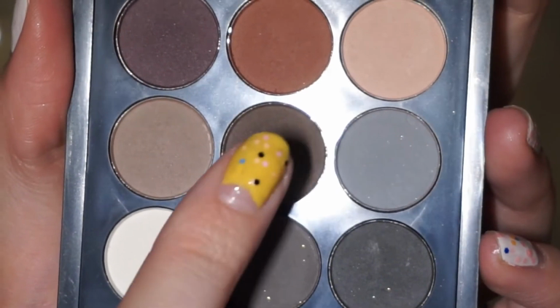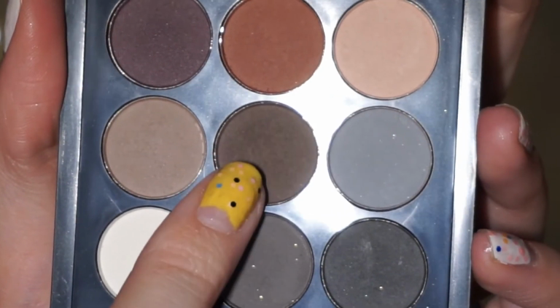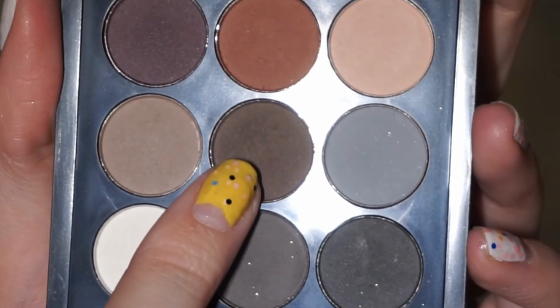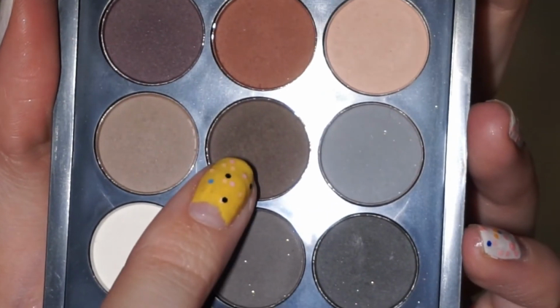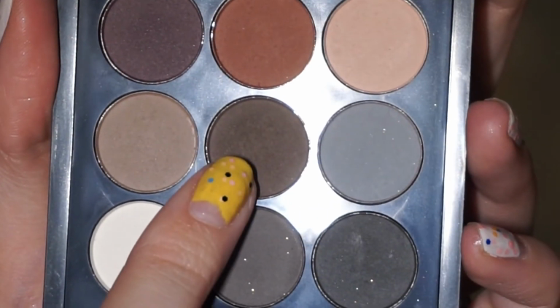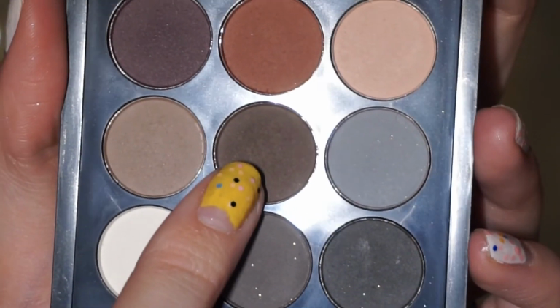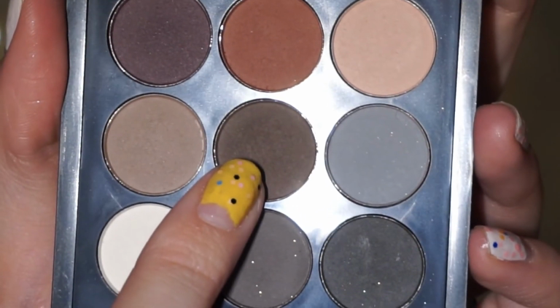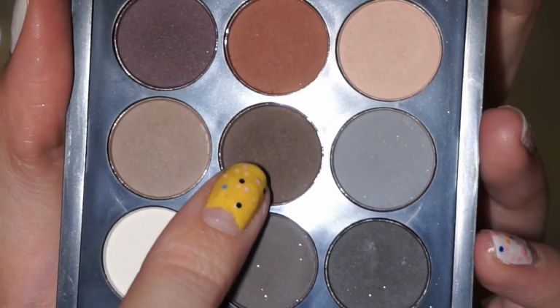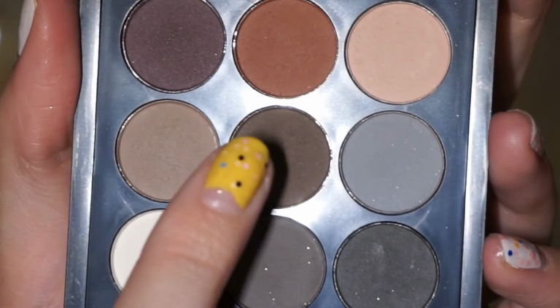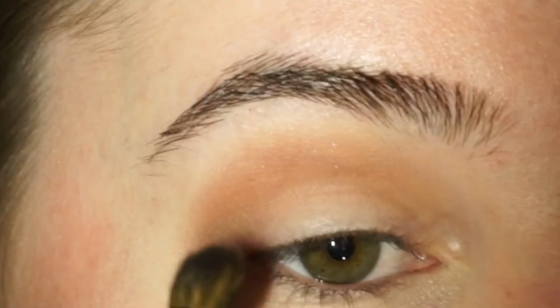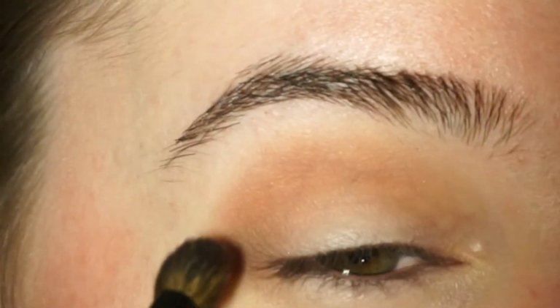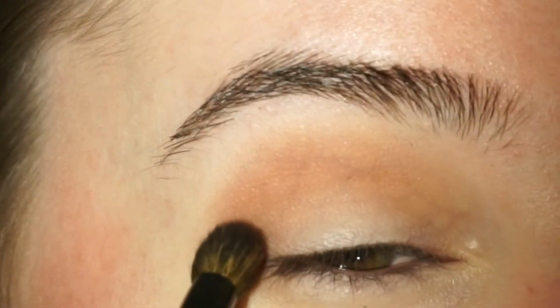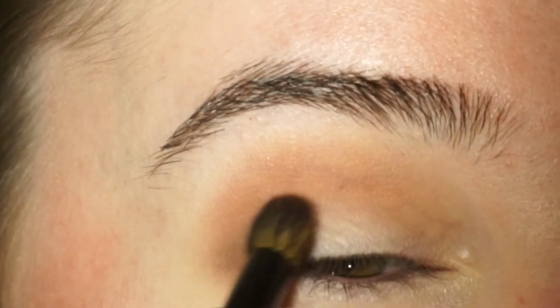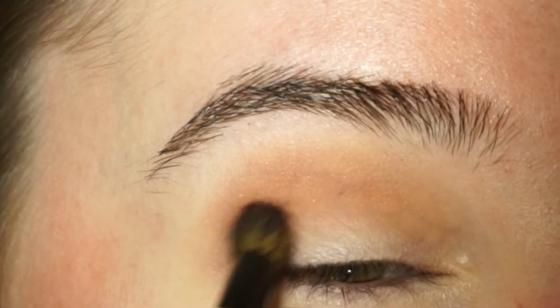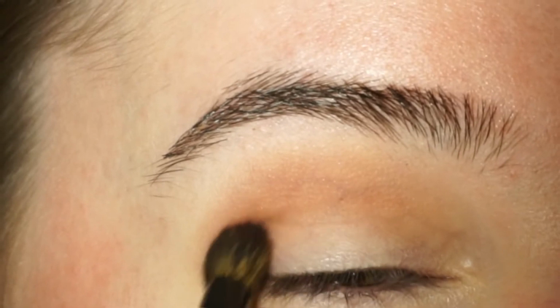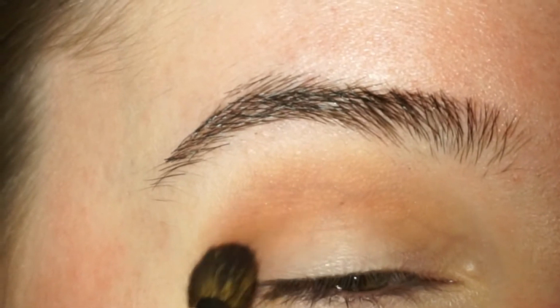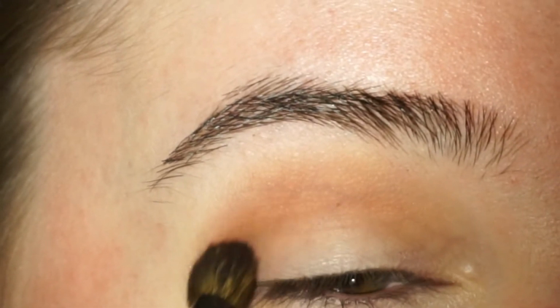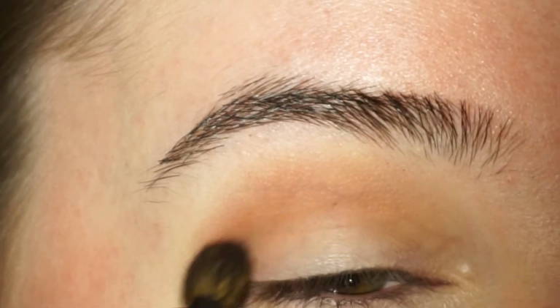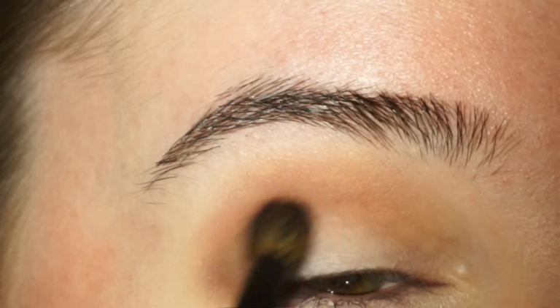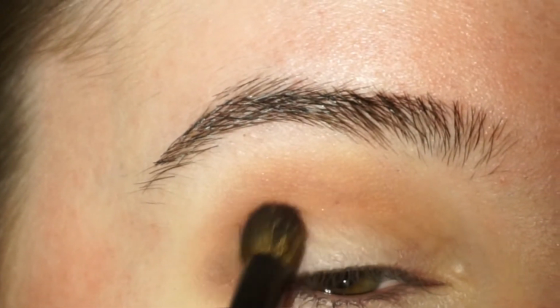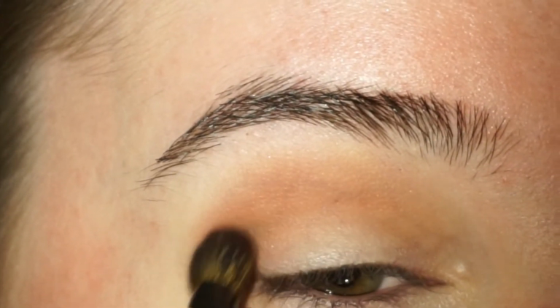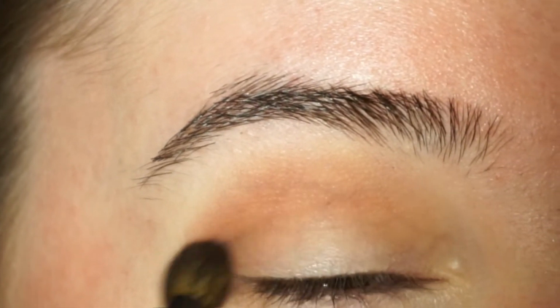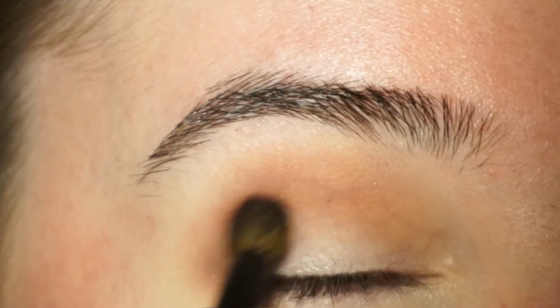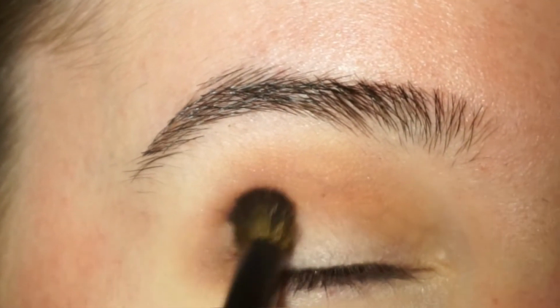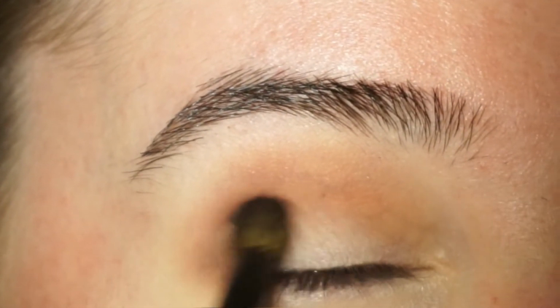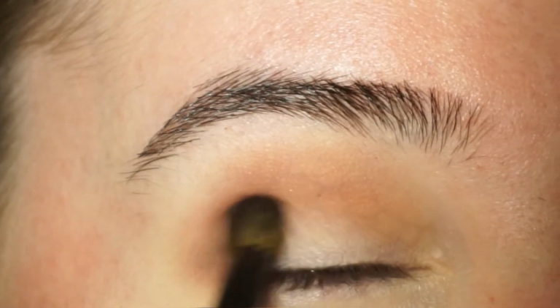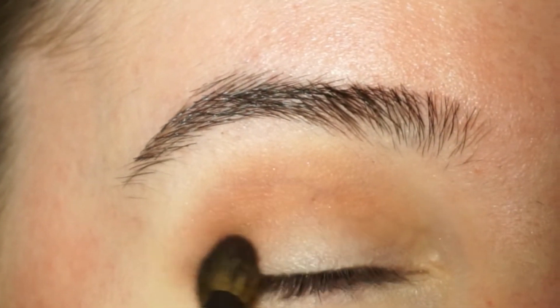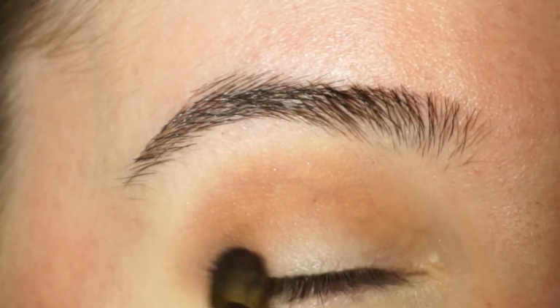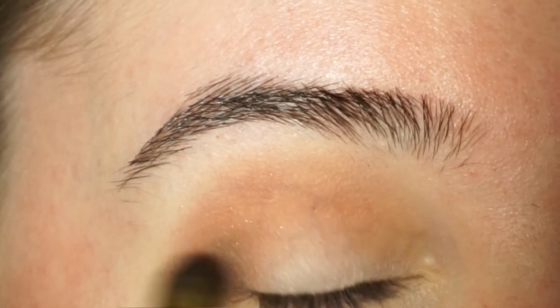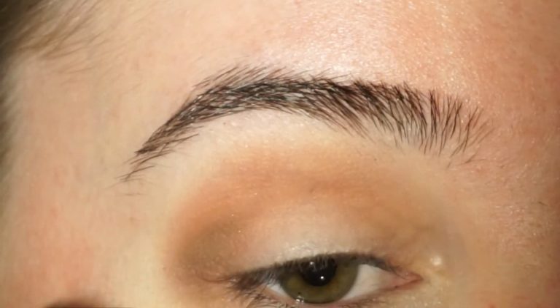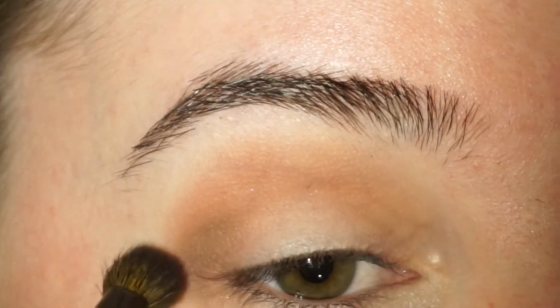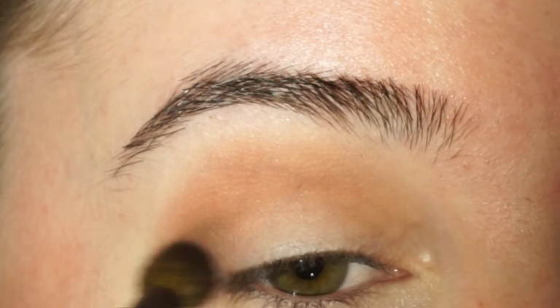Next up I'm using a dark grey shade. I'm going to place a tiny bit of this in the outer corners of my eyes, just to create some dimension and depth.